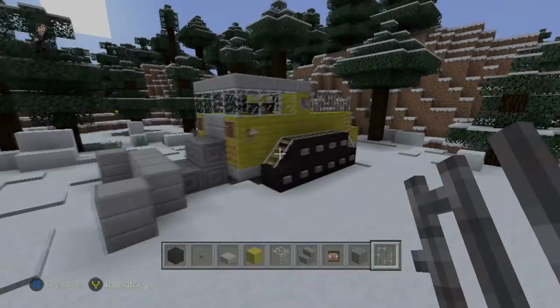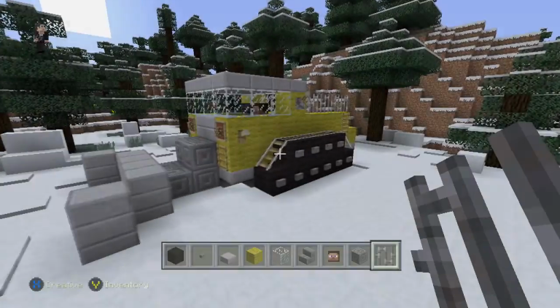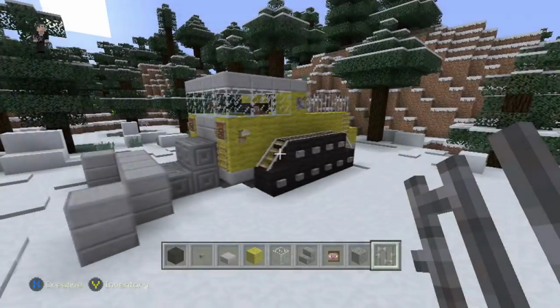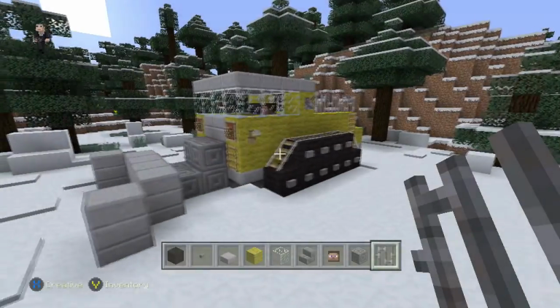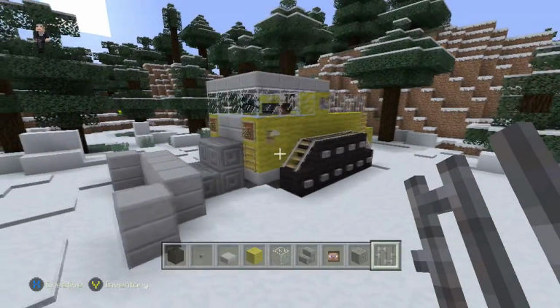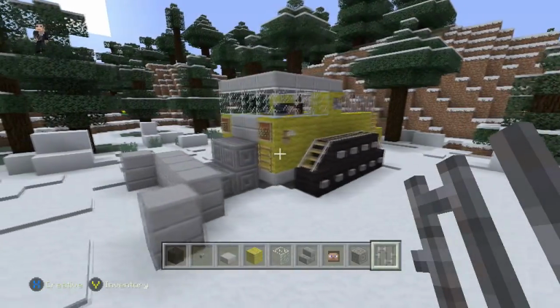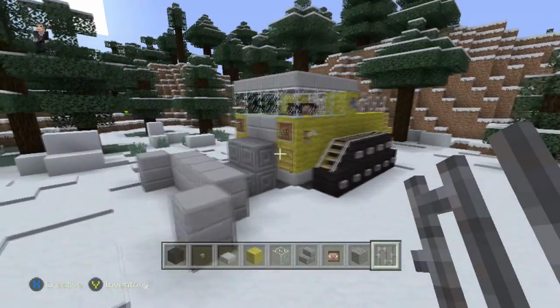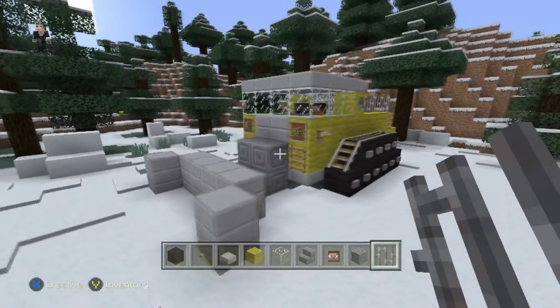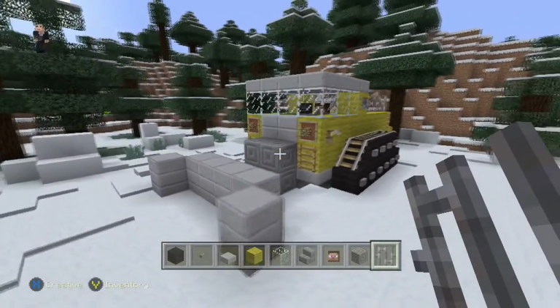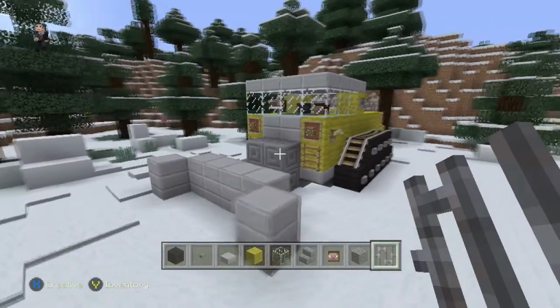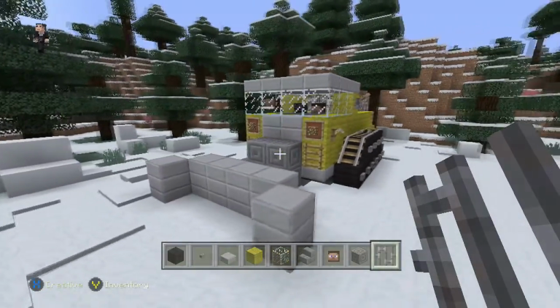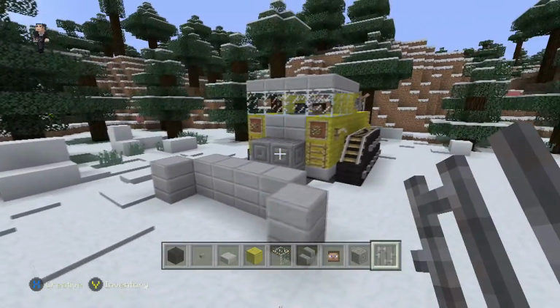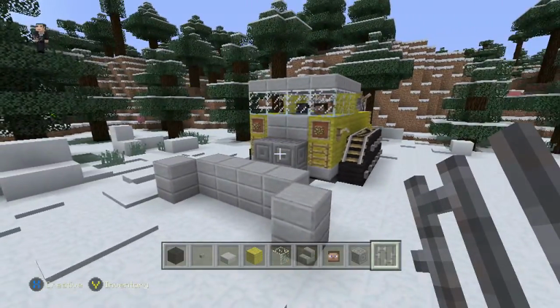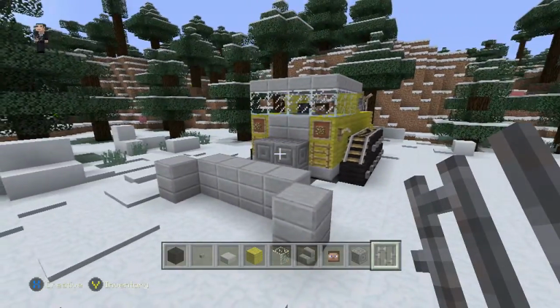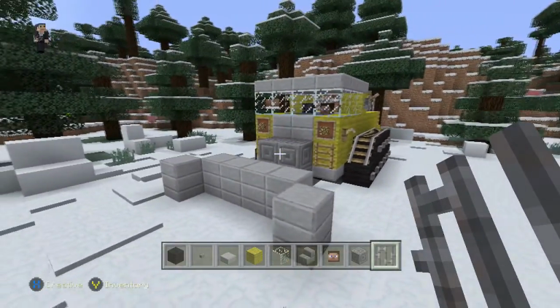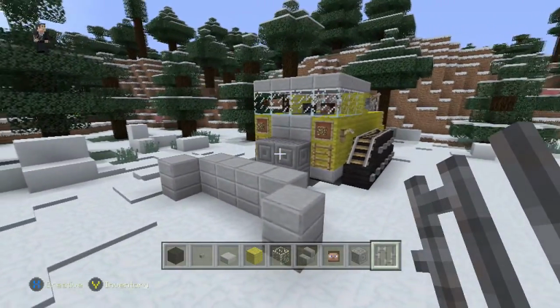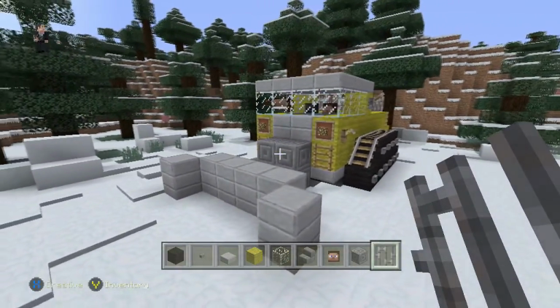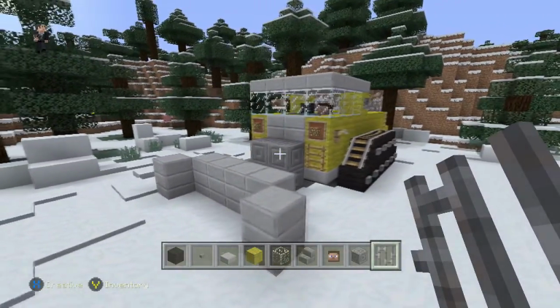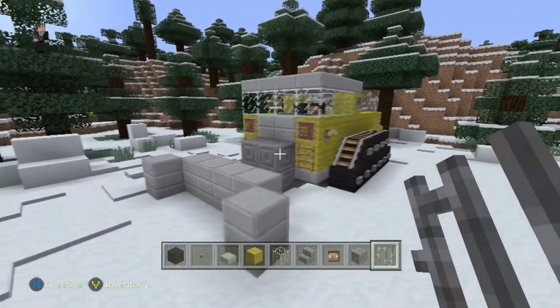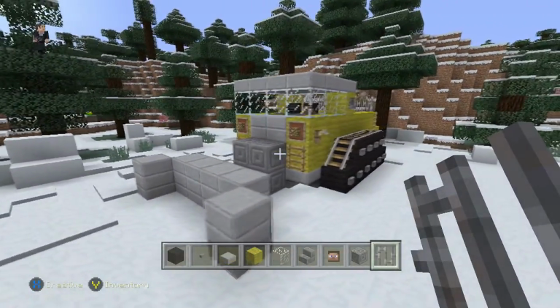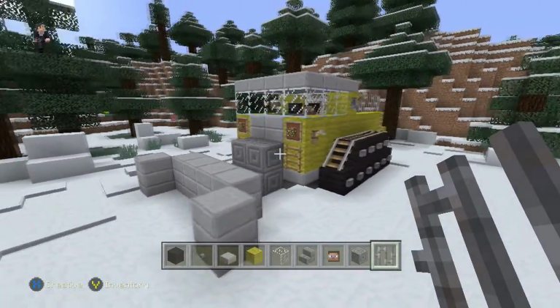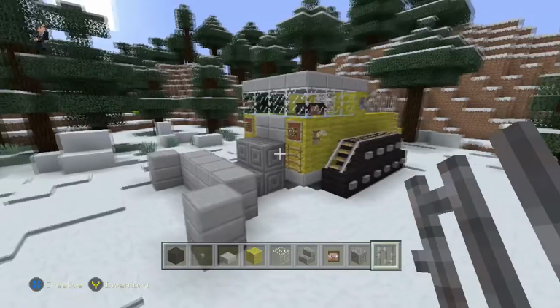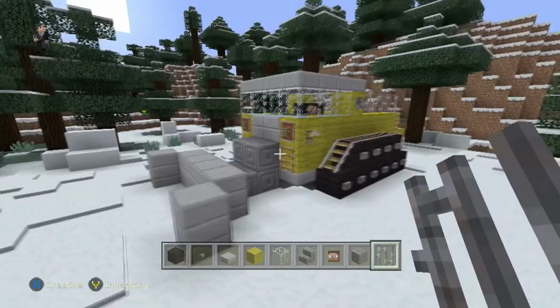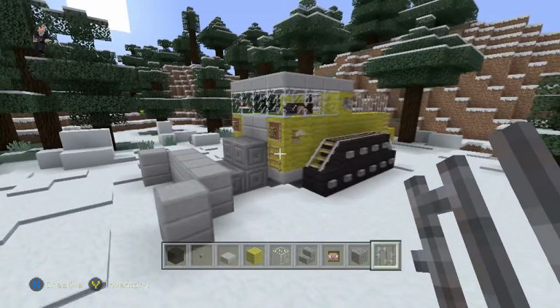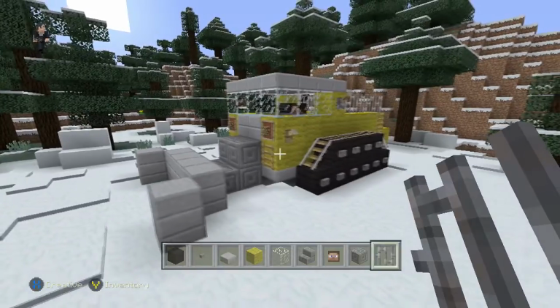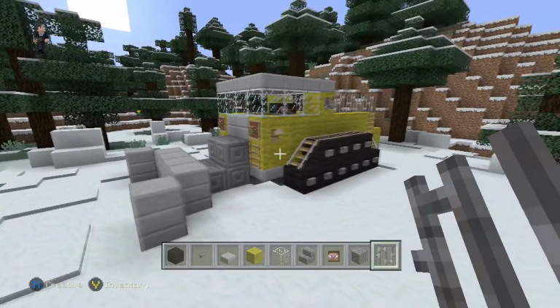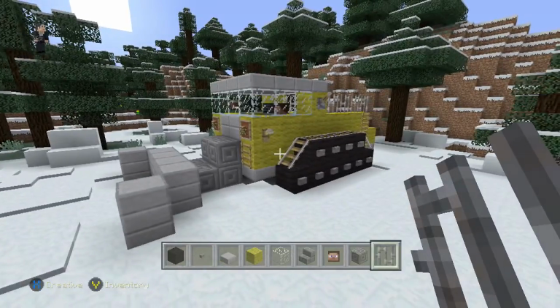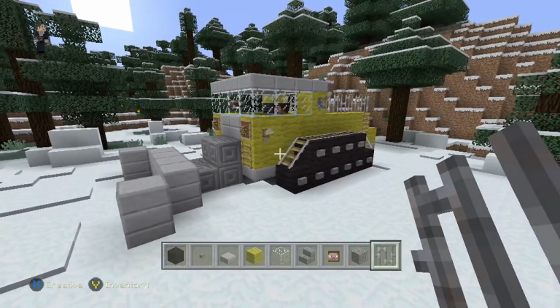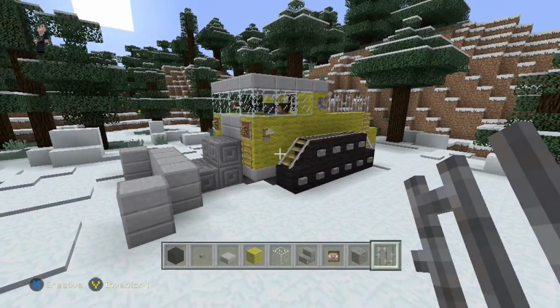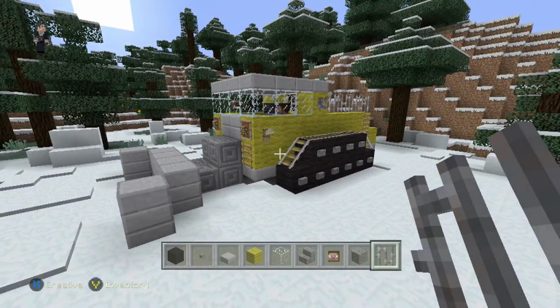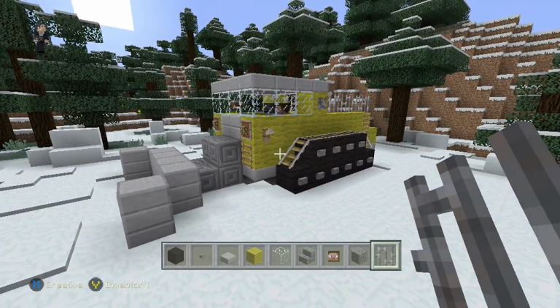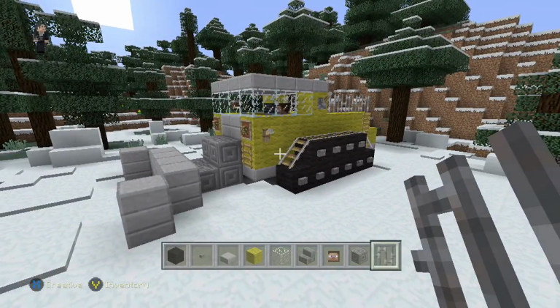Hi guys, it's Riley from RocketZero and welcome to another vehicle tutorial. In this vehicle tutorial we're going to be going over how to build a snowplow.